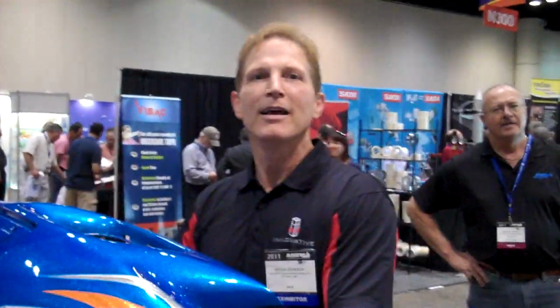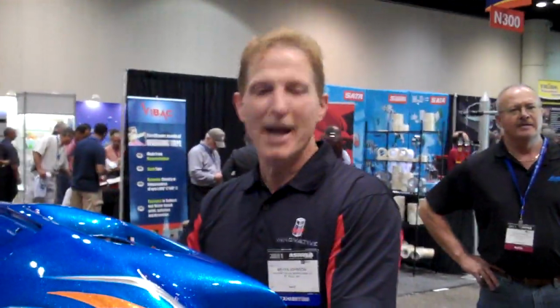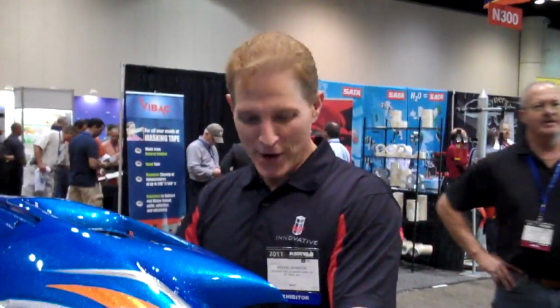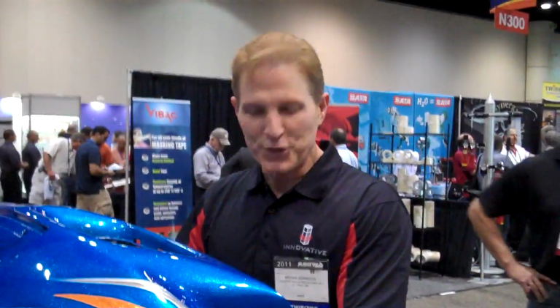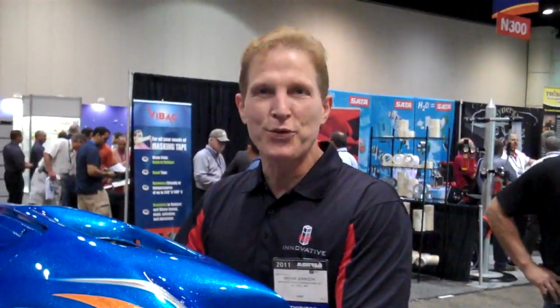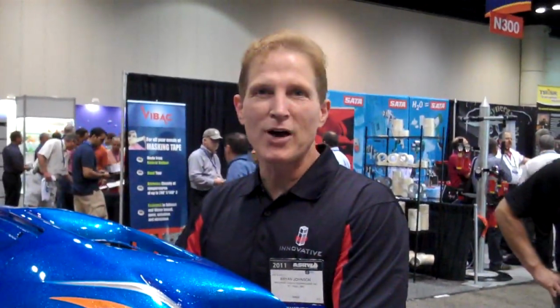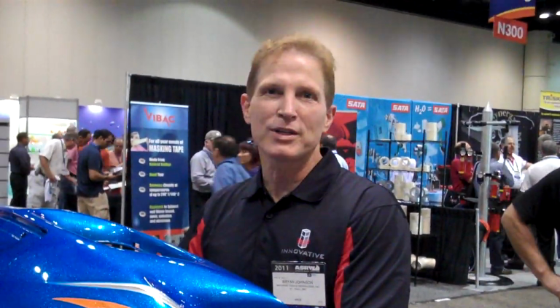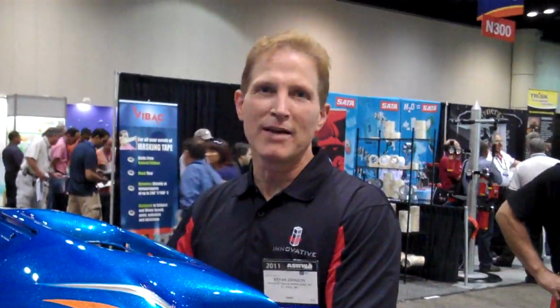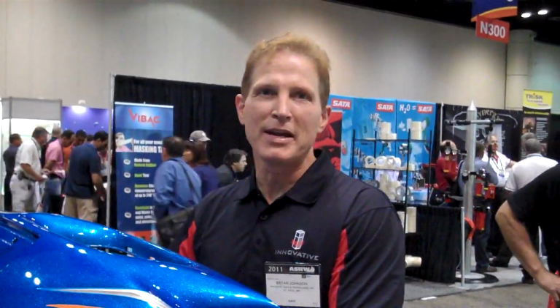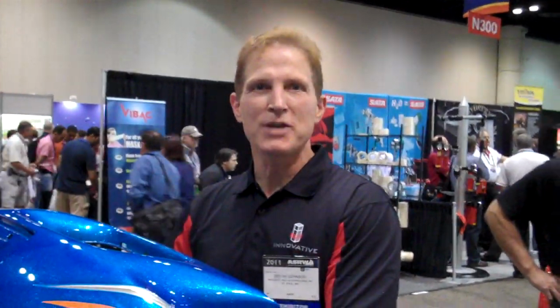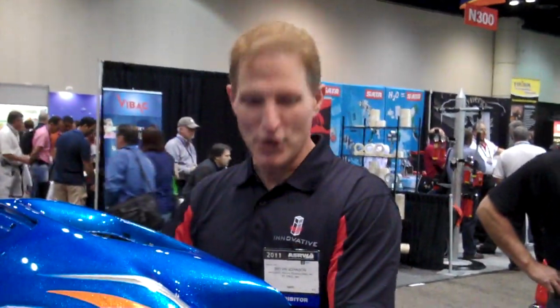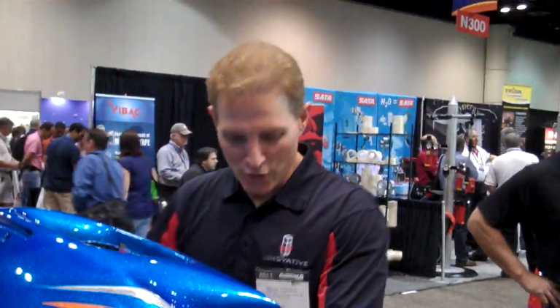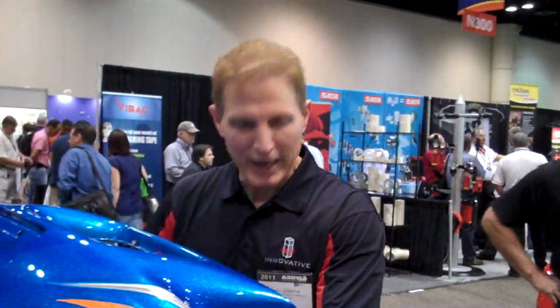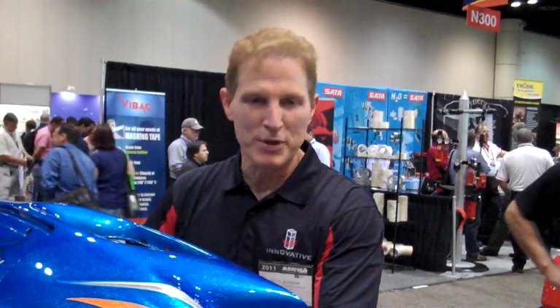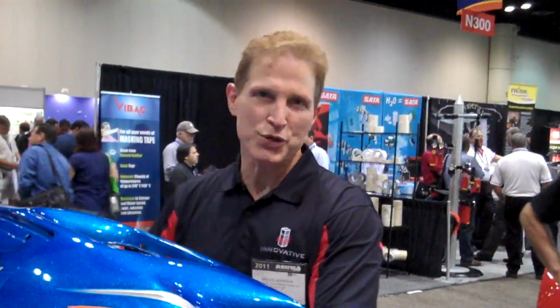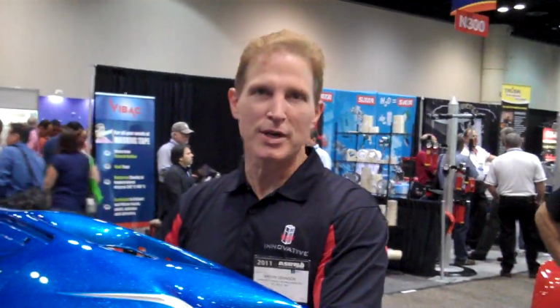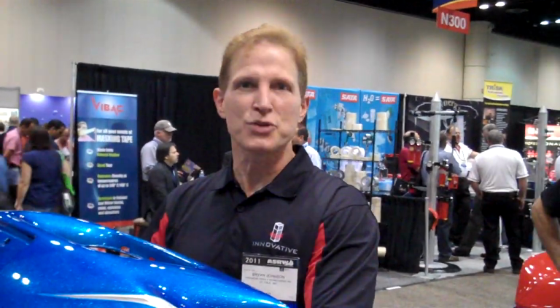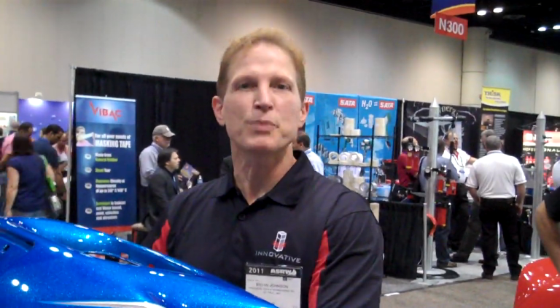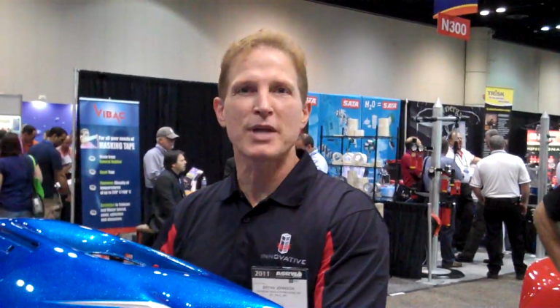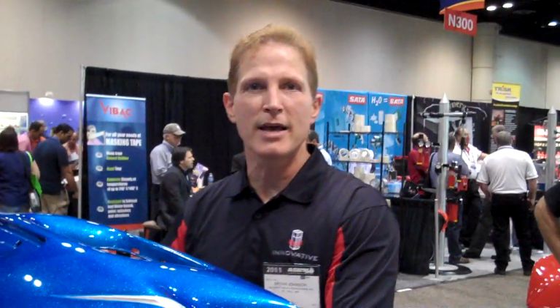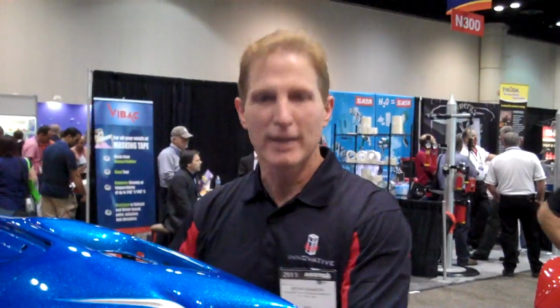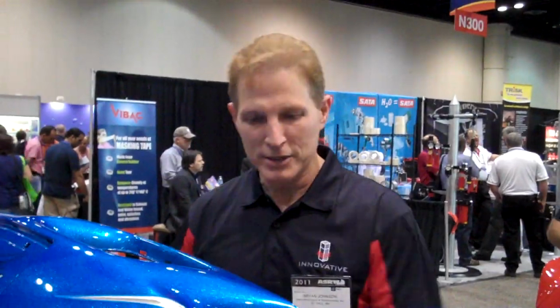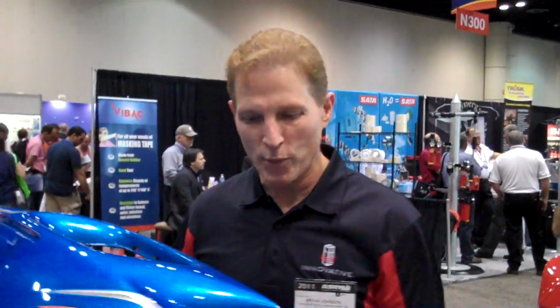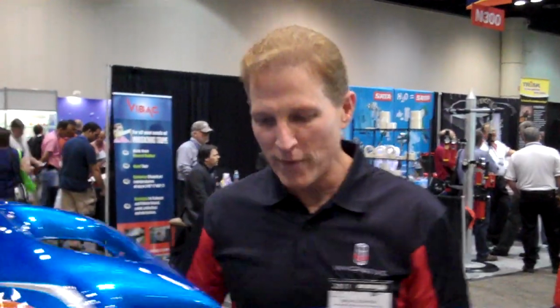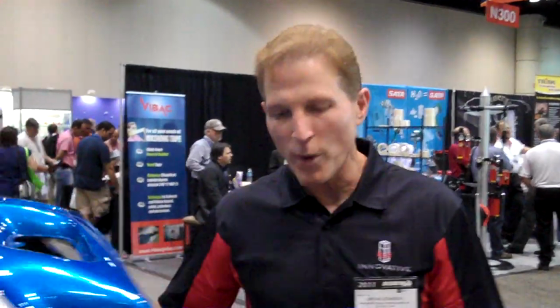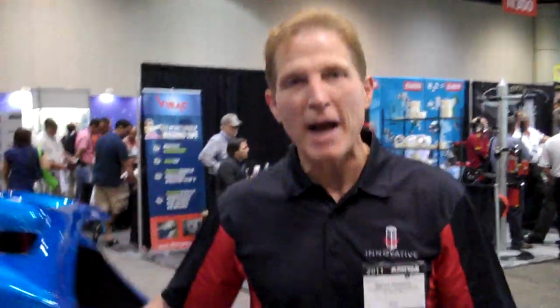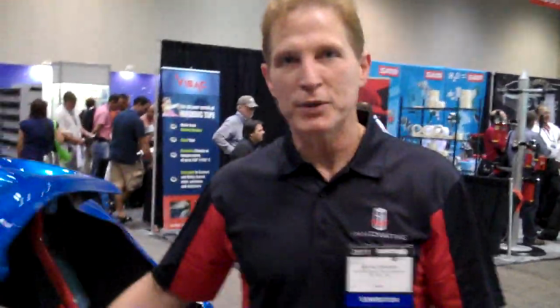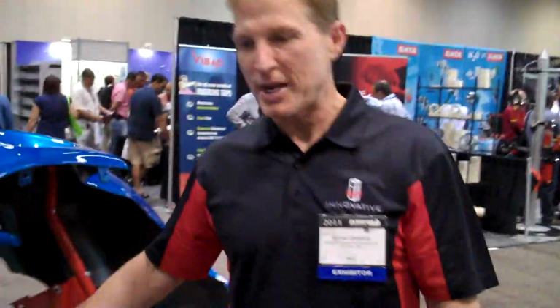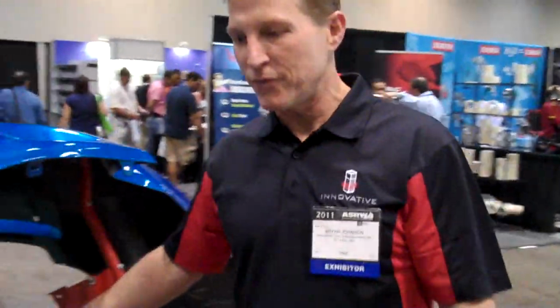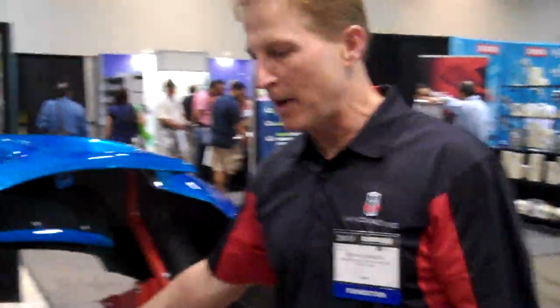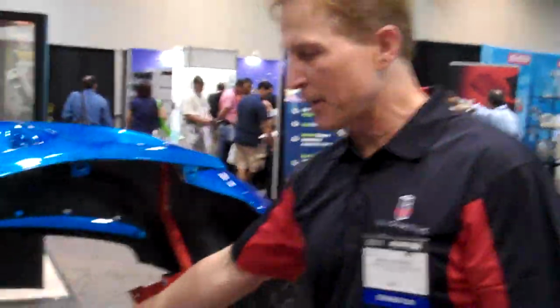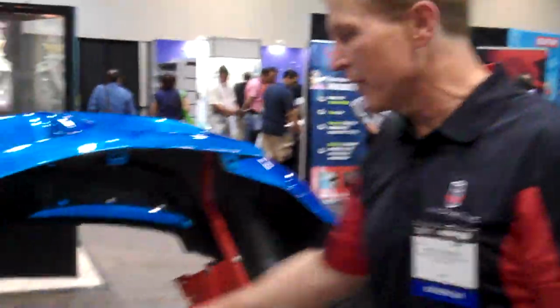Hi, we're at the 2011 Mace Show, and I'm going to show you the super stand. It's one of our more popular stands for bumper covers.